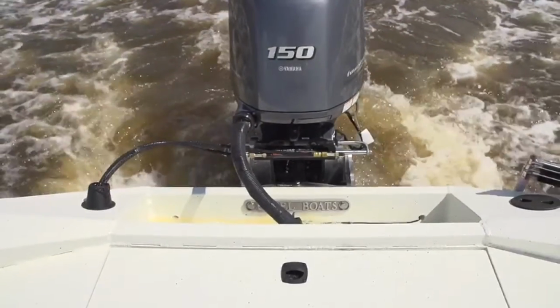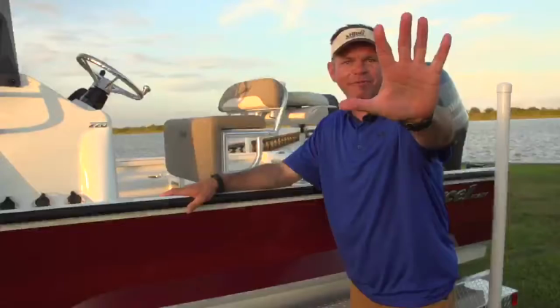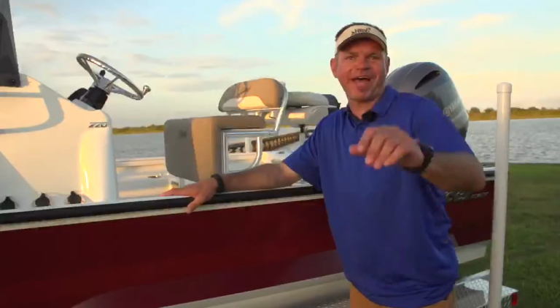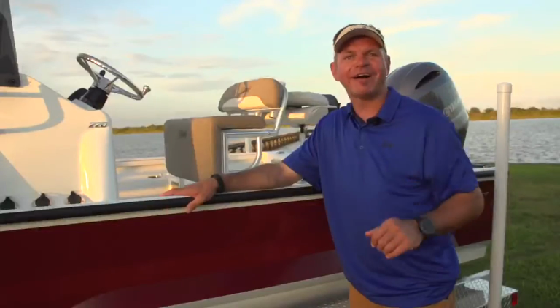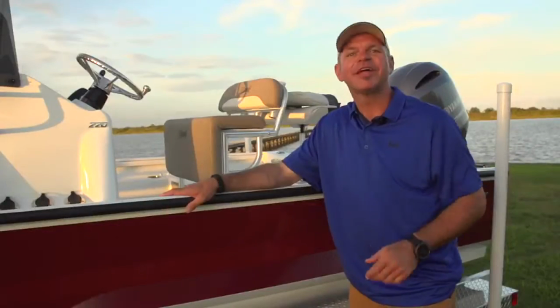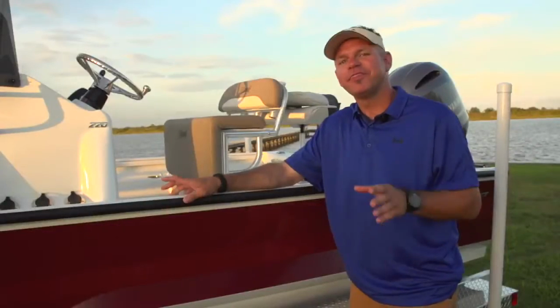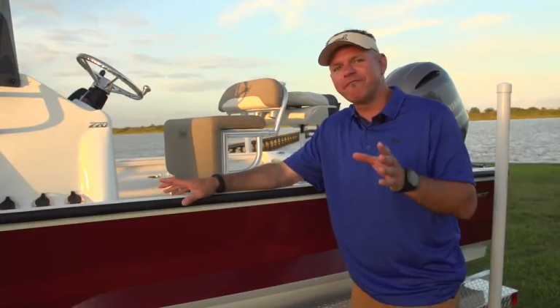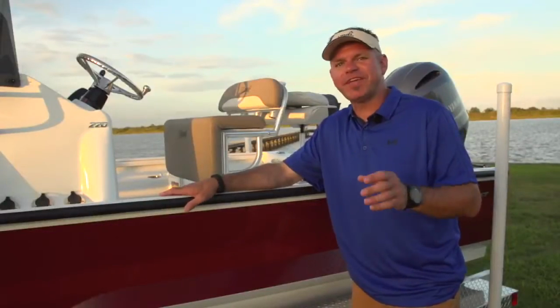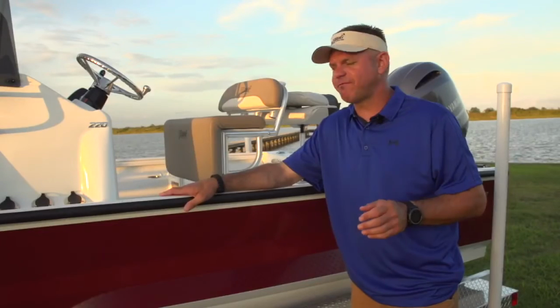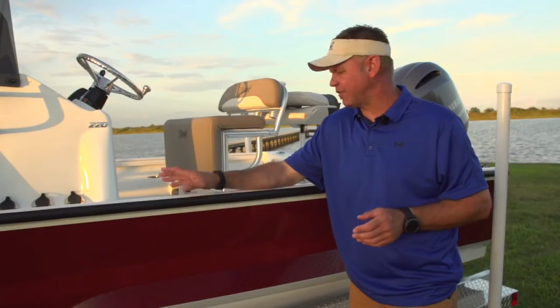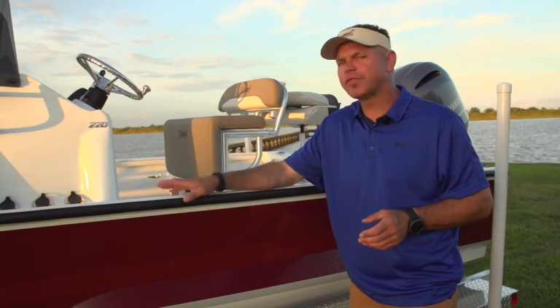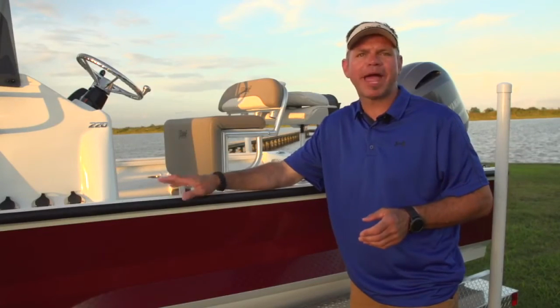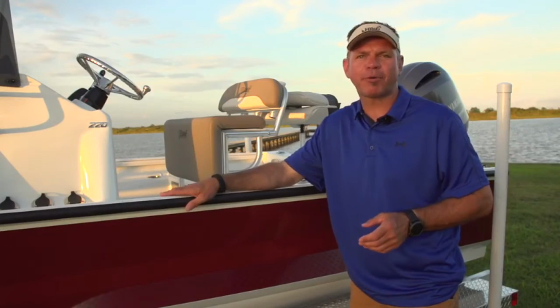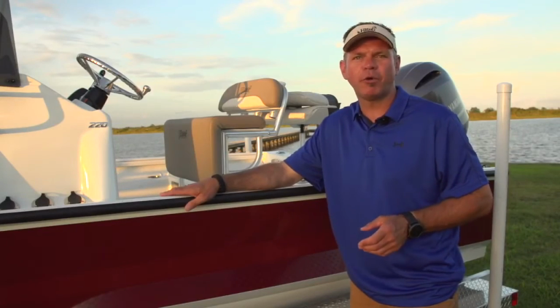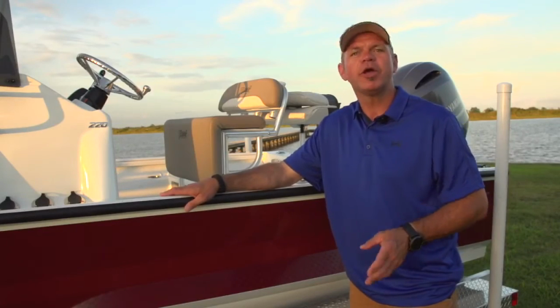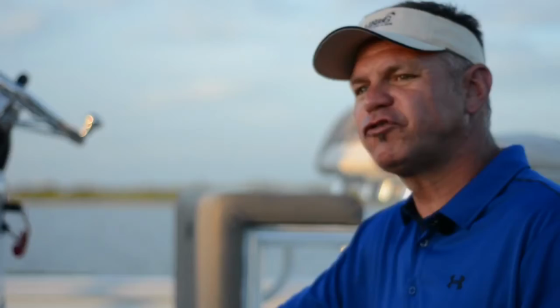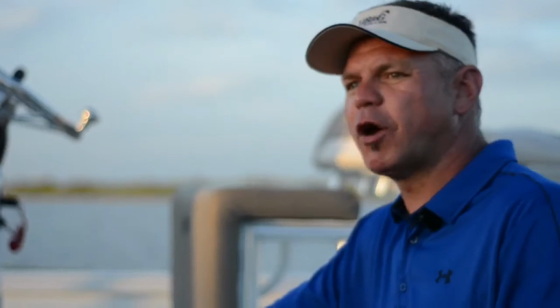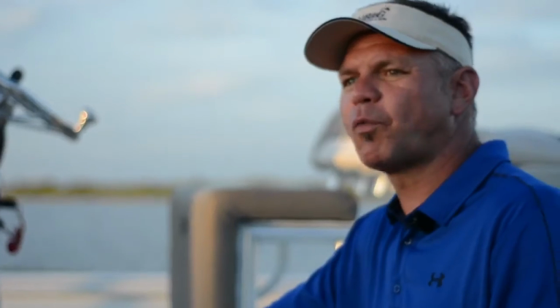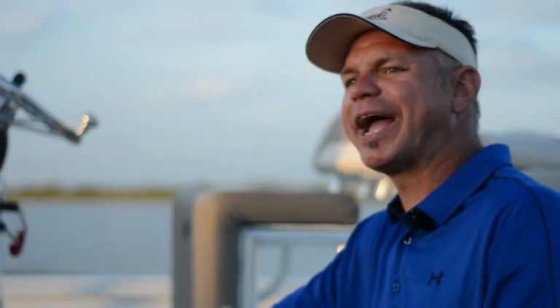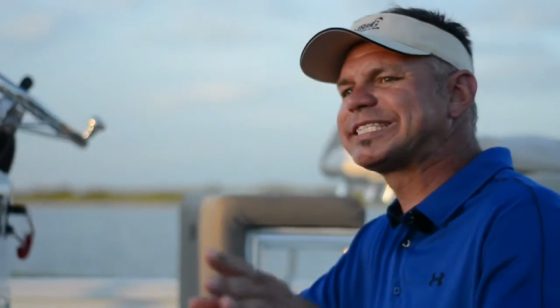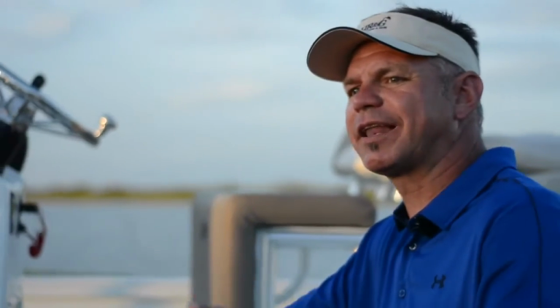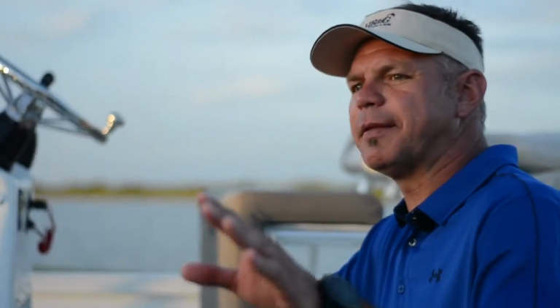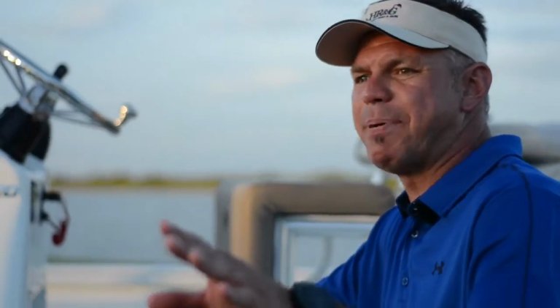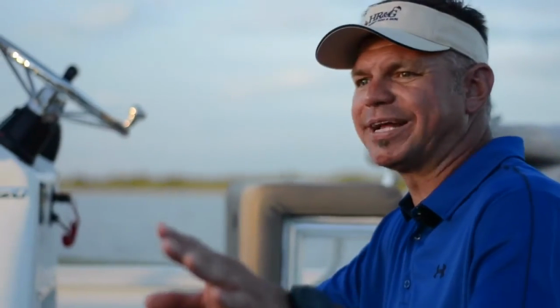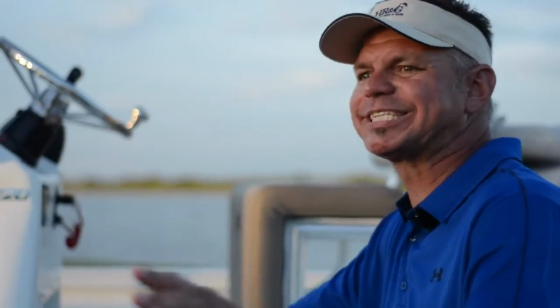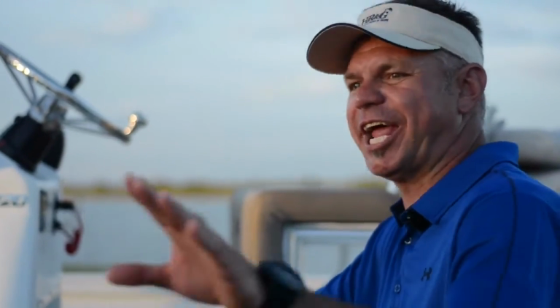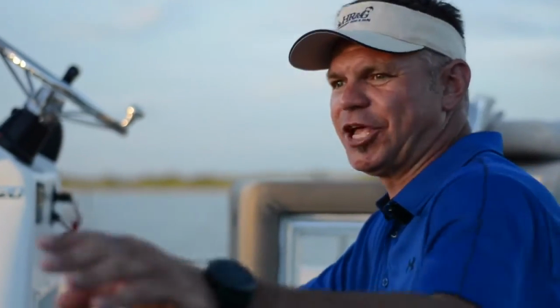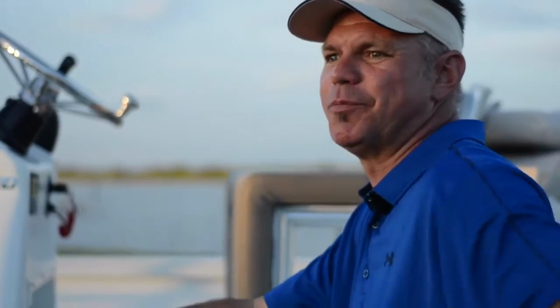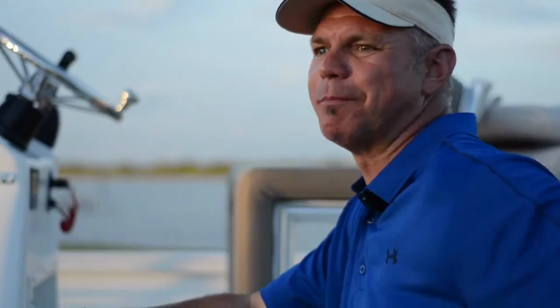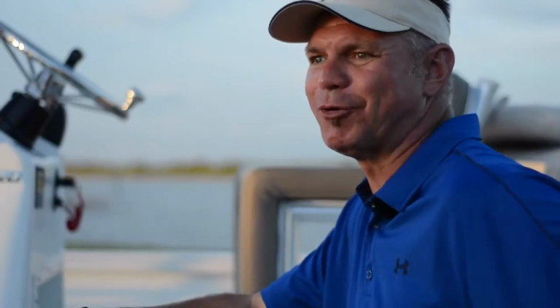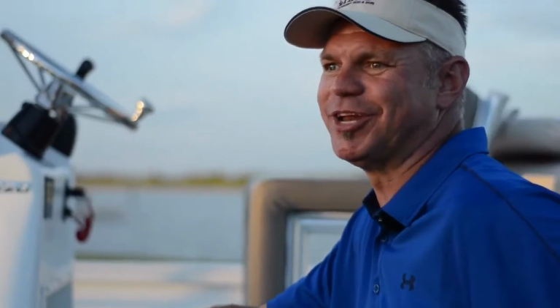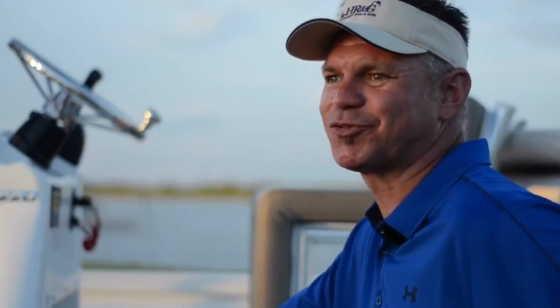Number five, the fit and finish of the Bay Pro shows why Xcel is the best in the aluminum boat industry.